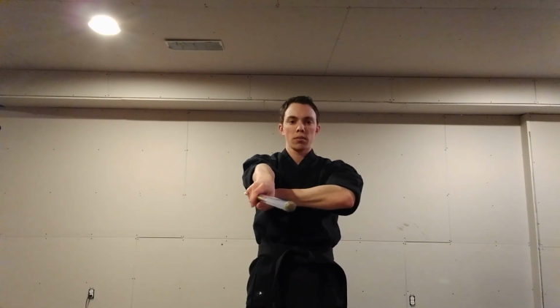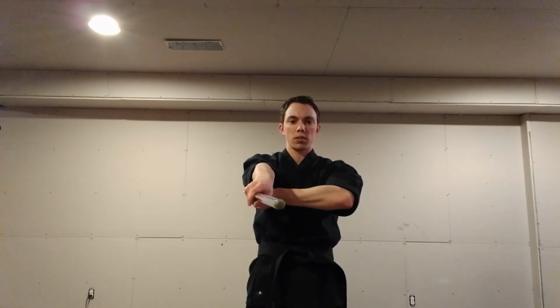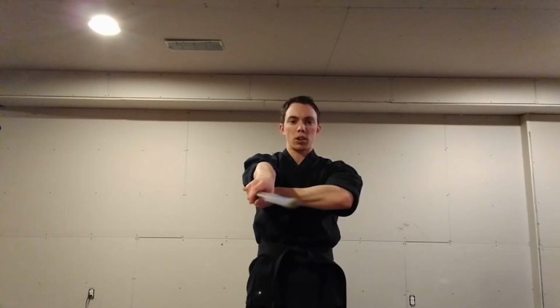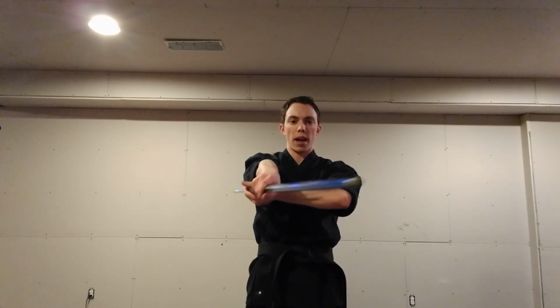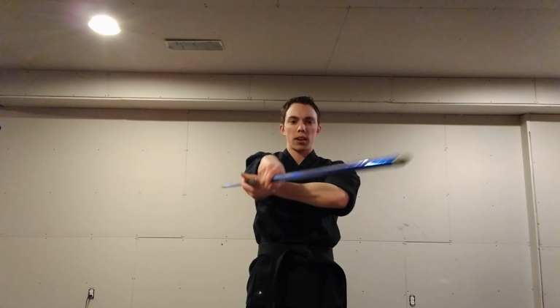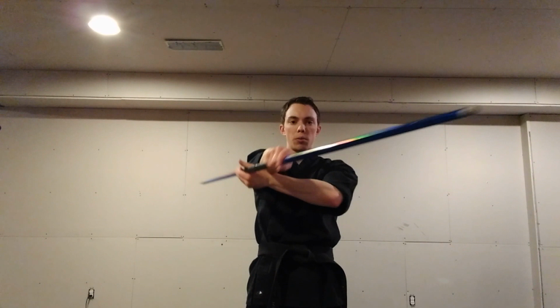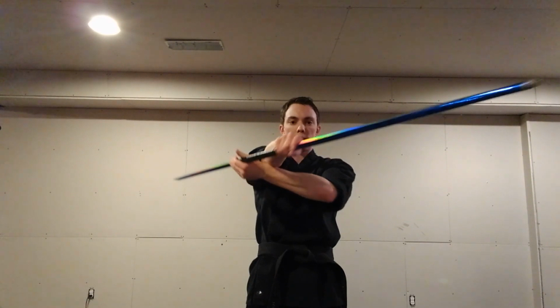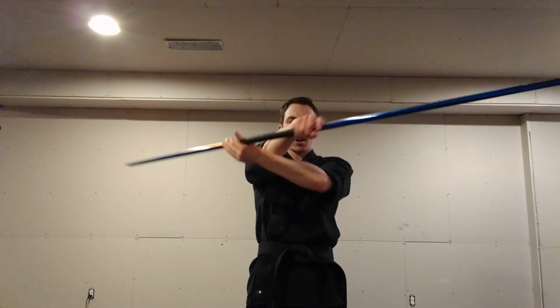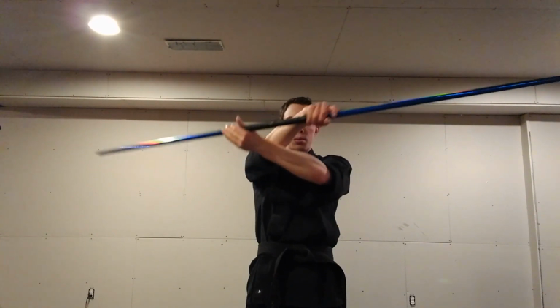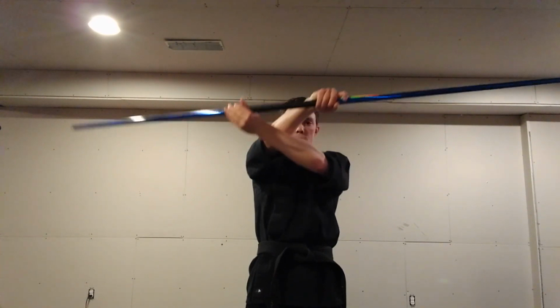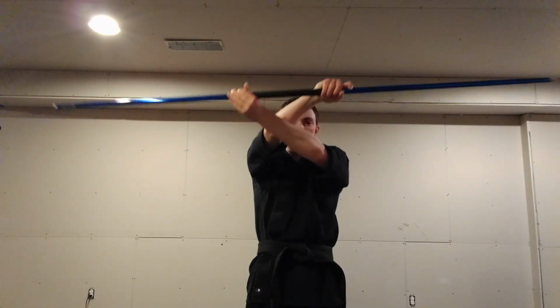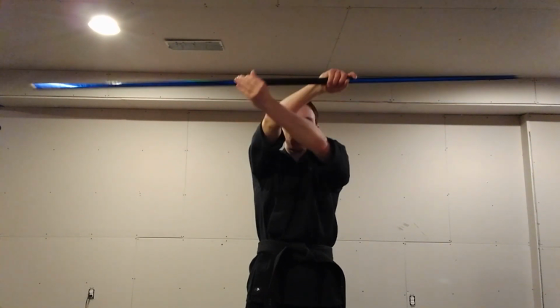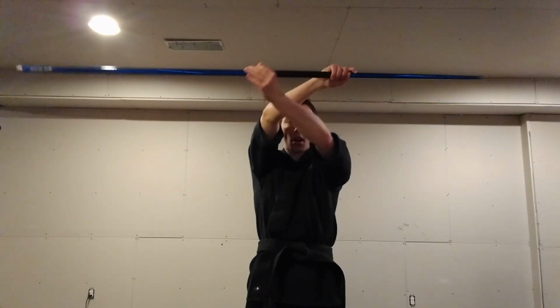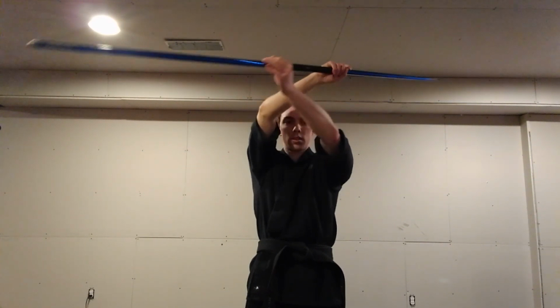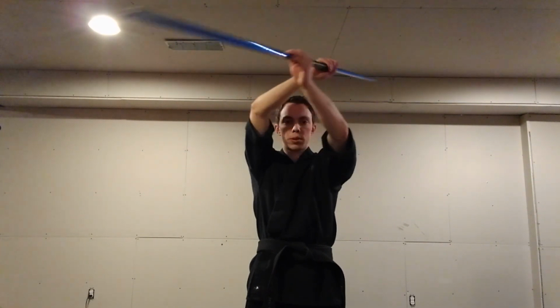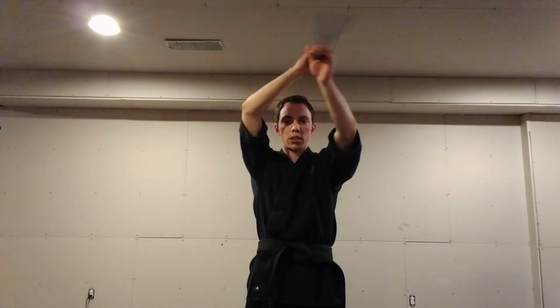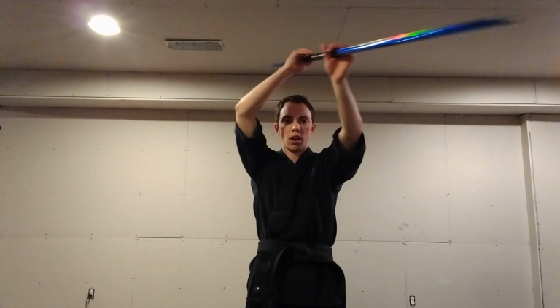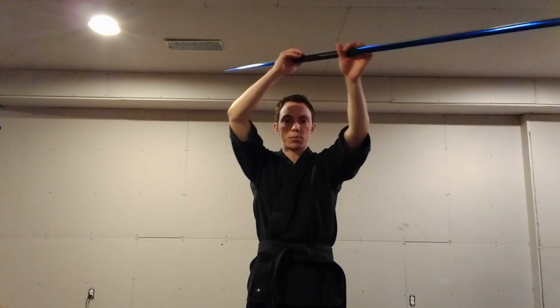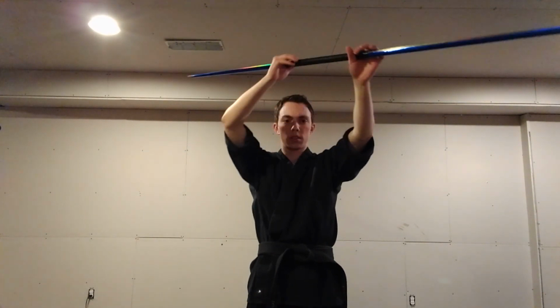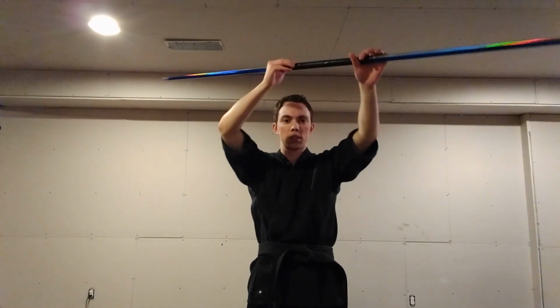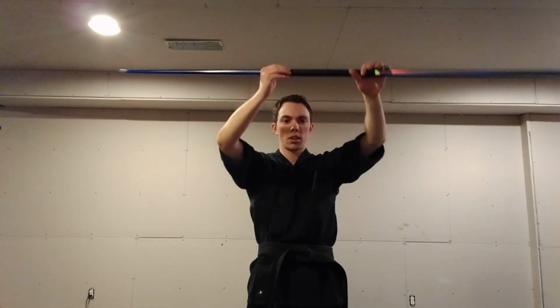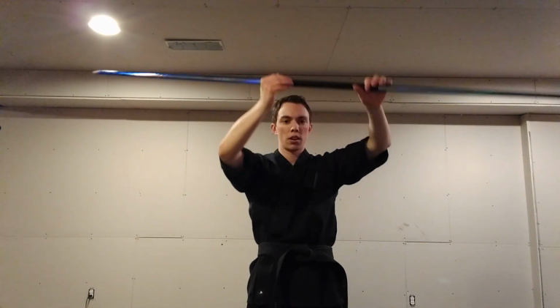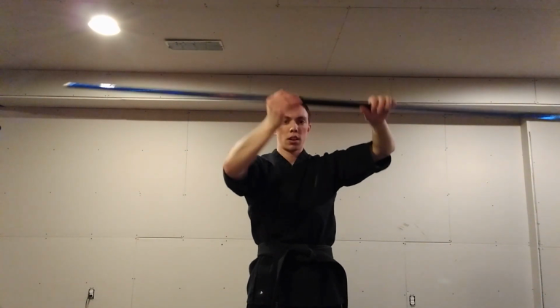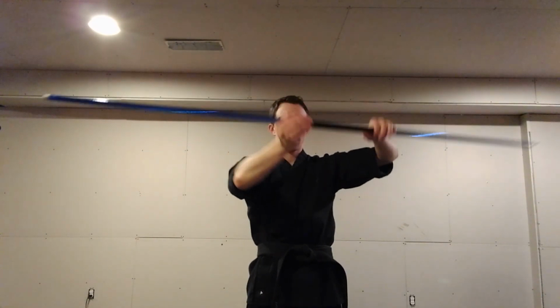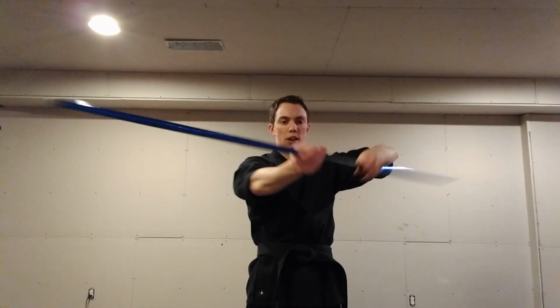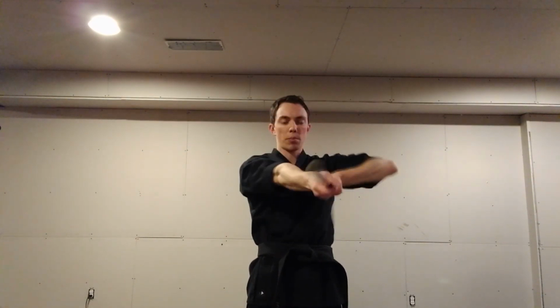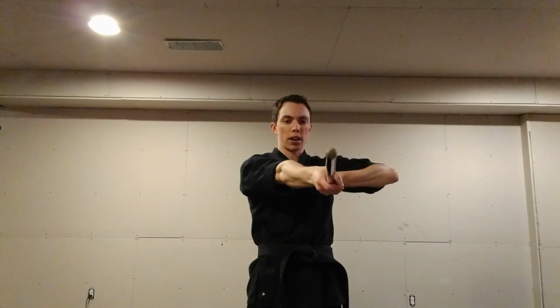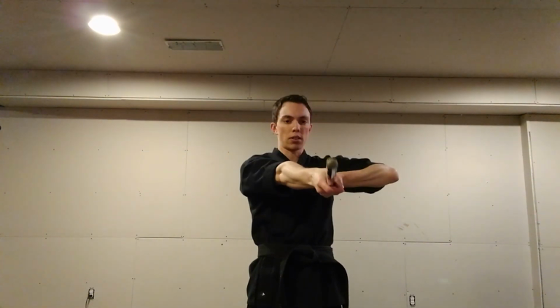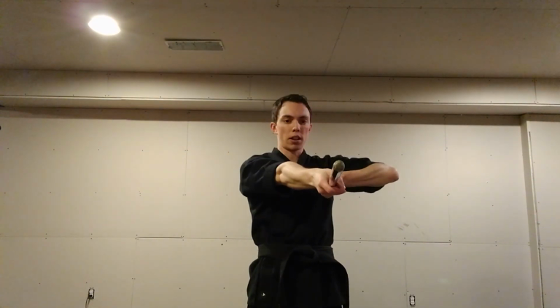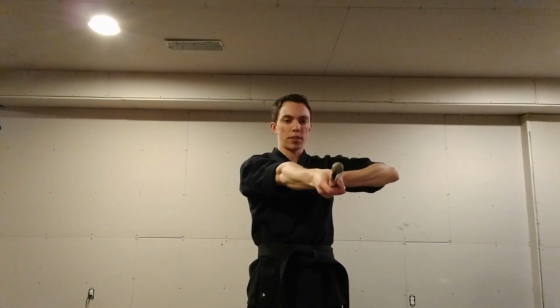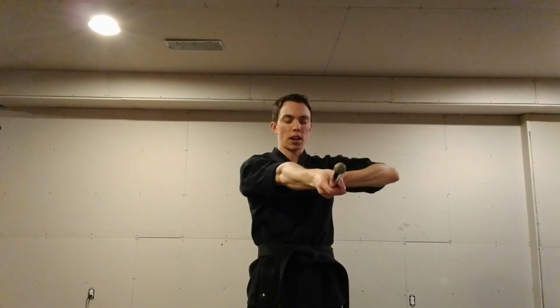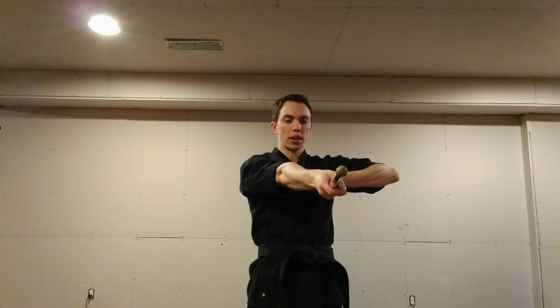To go back, we lift up the bow, untwist our arms, and go back under our left side.